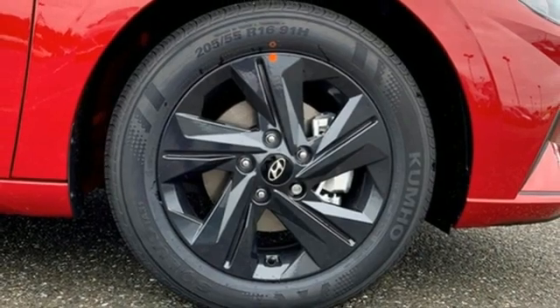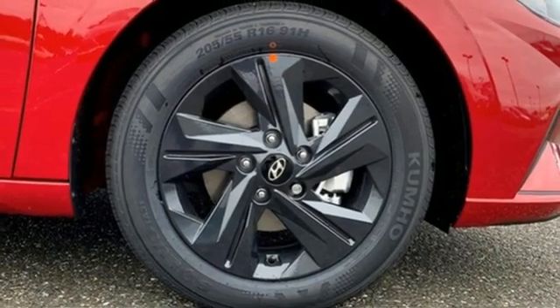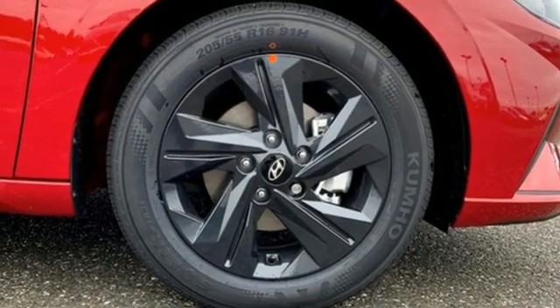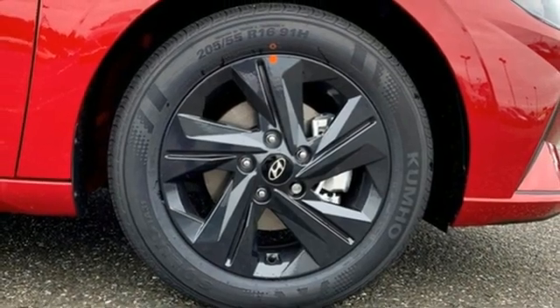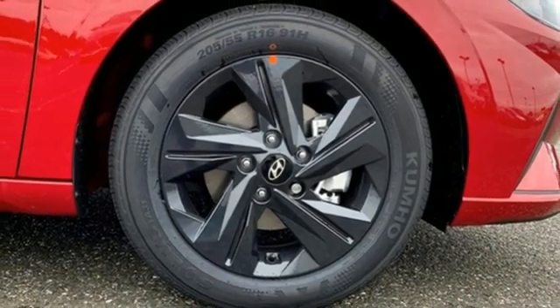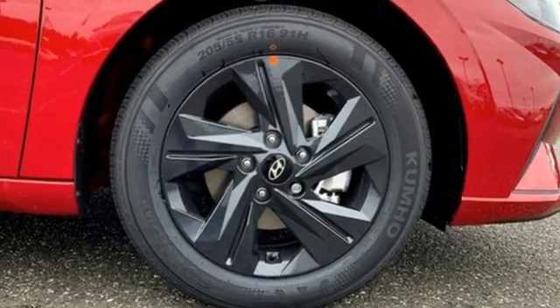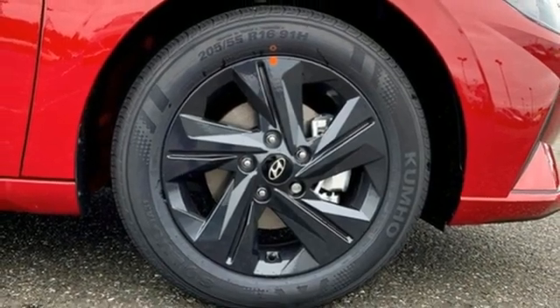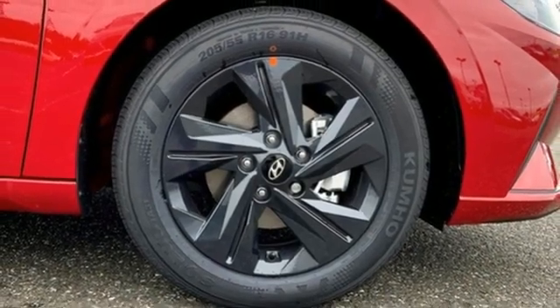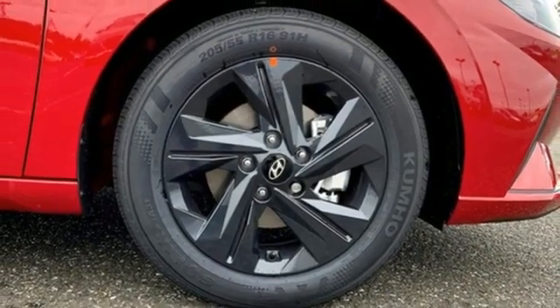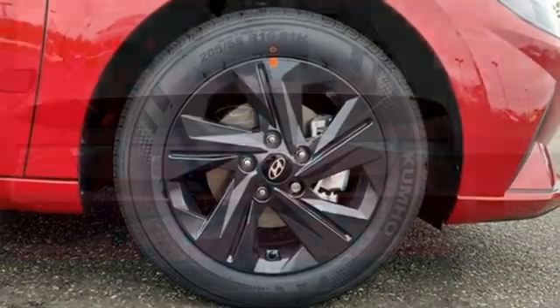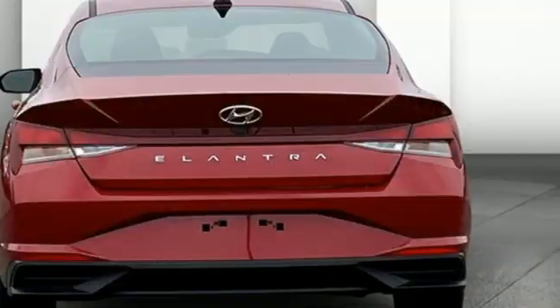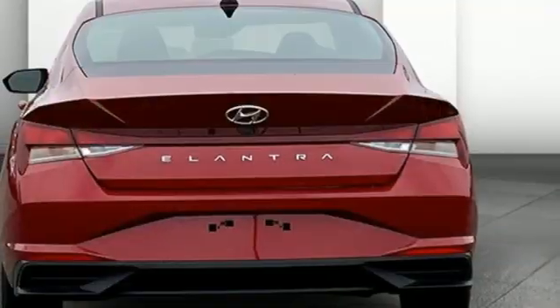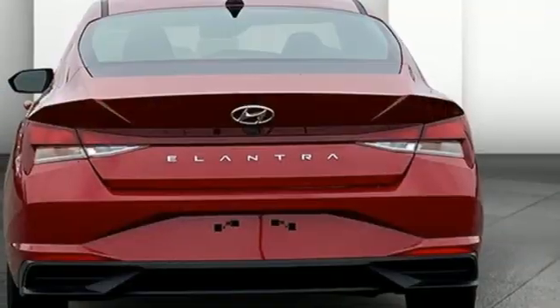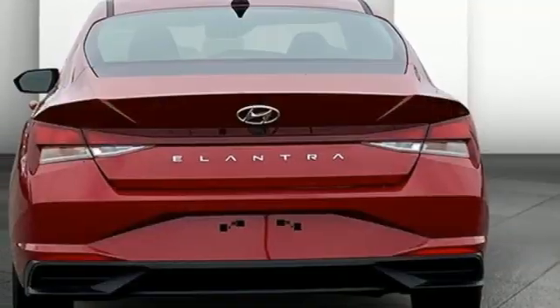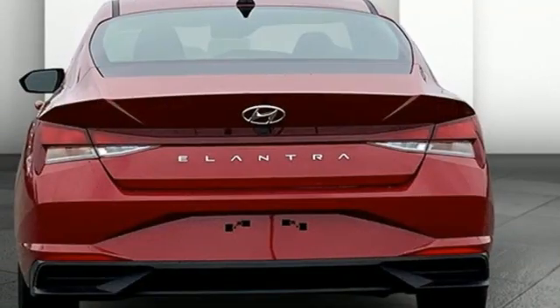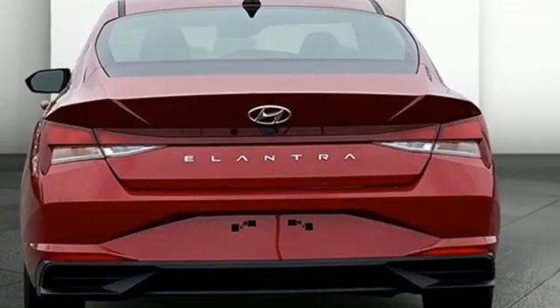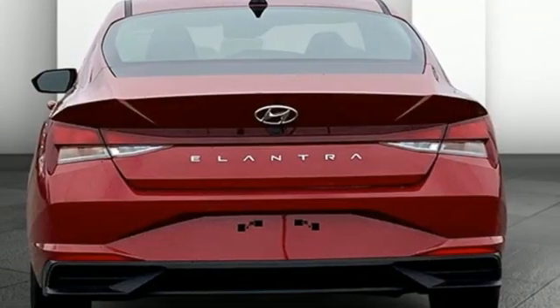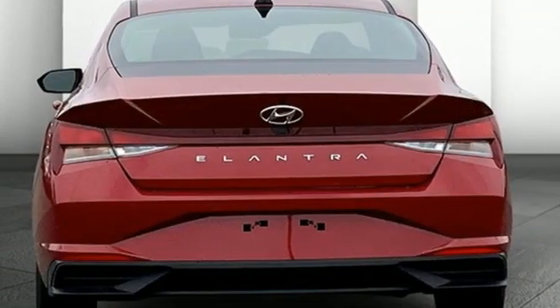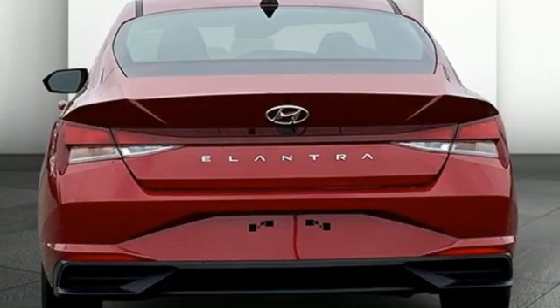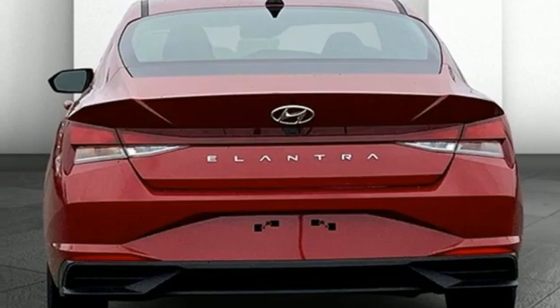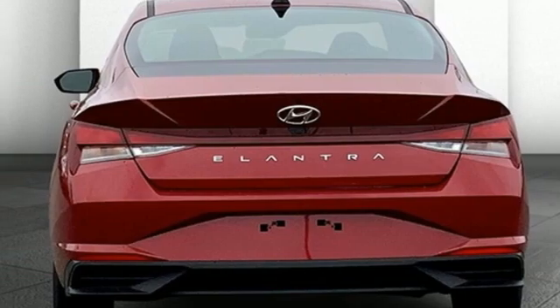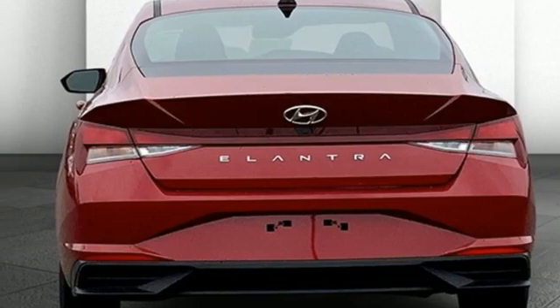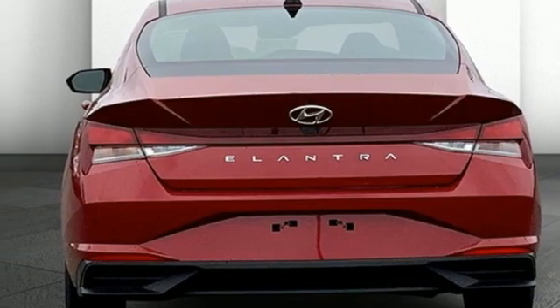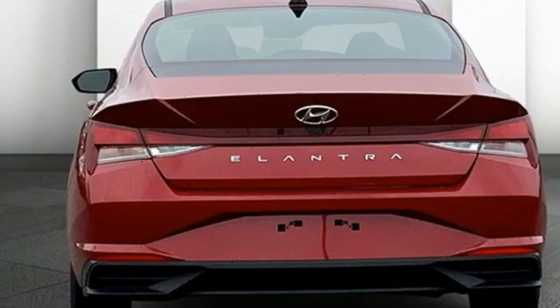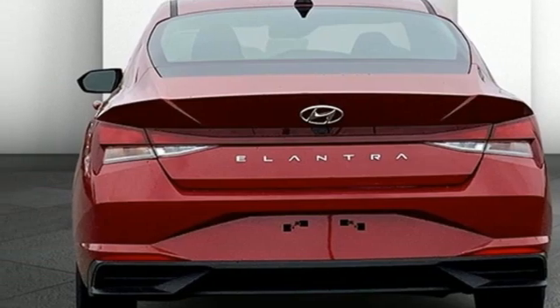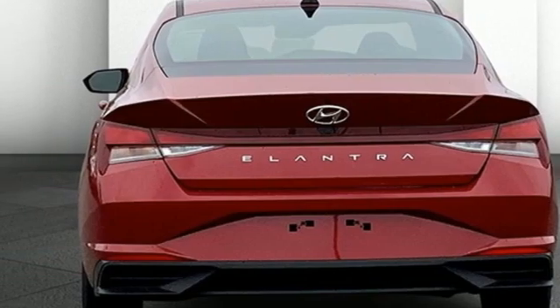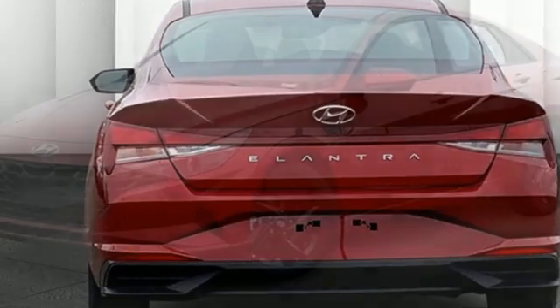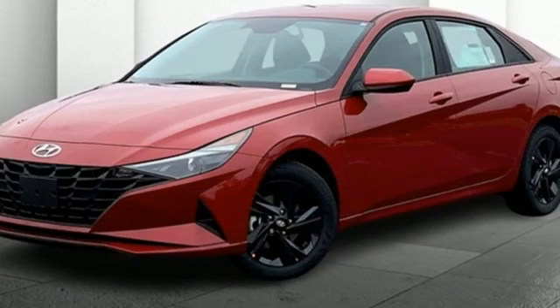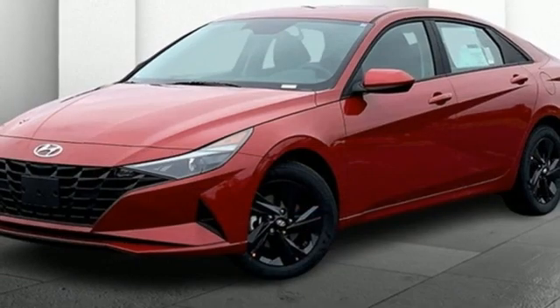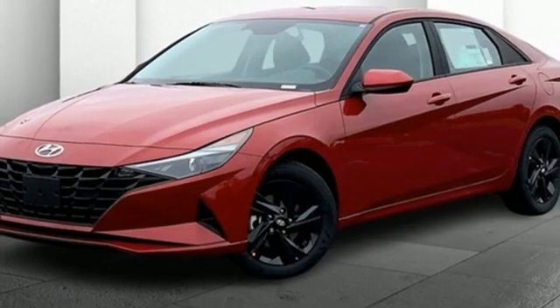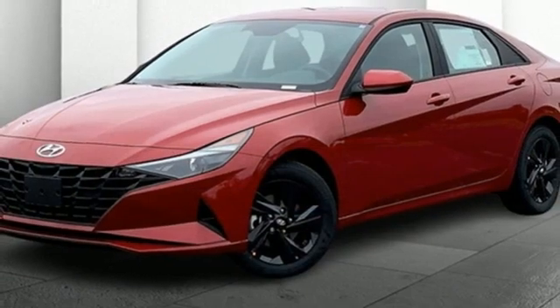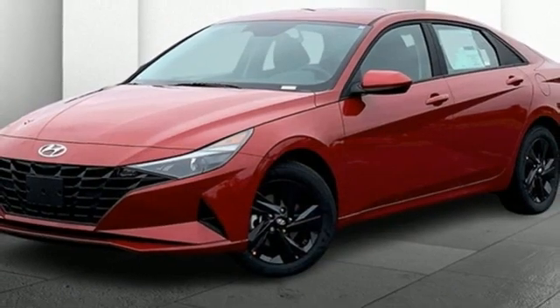Continuously variable automatic transmission, hands-free liftgate, gas pressurized shocks, and I-4 engine.